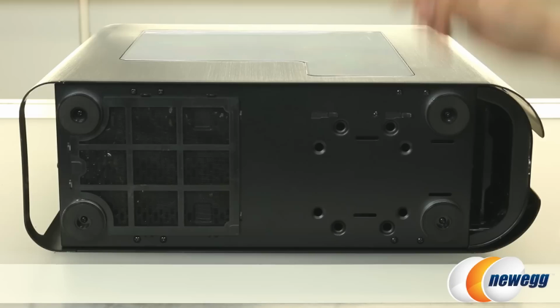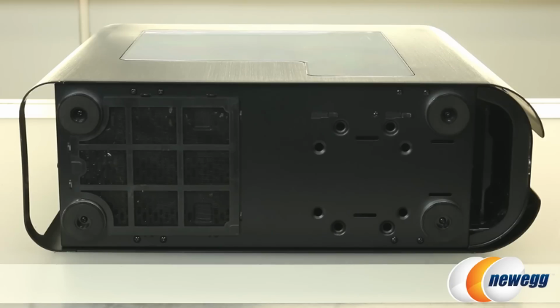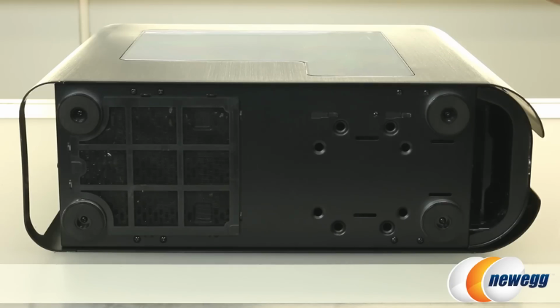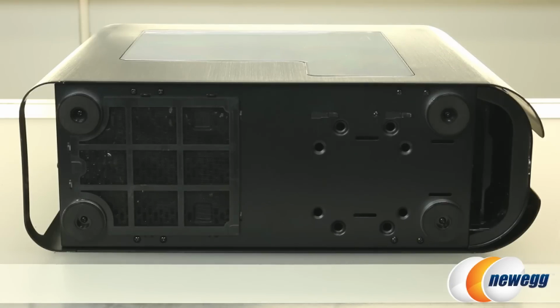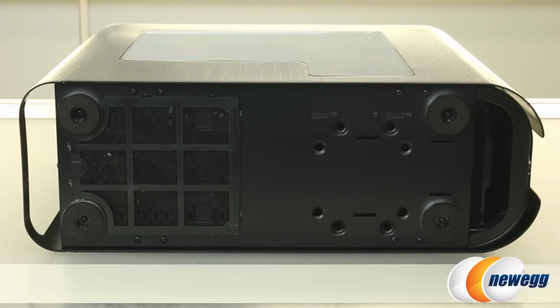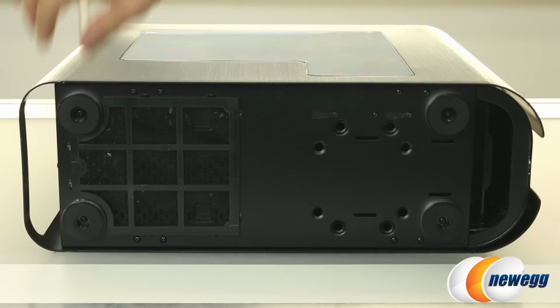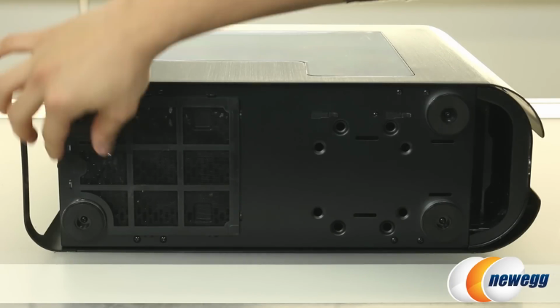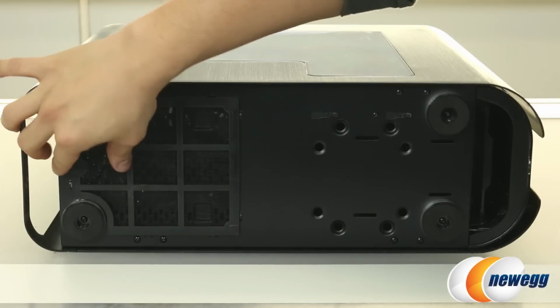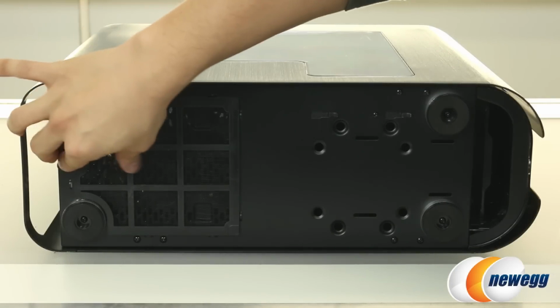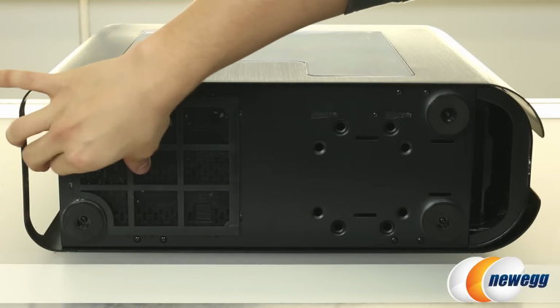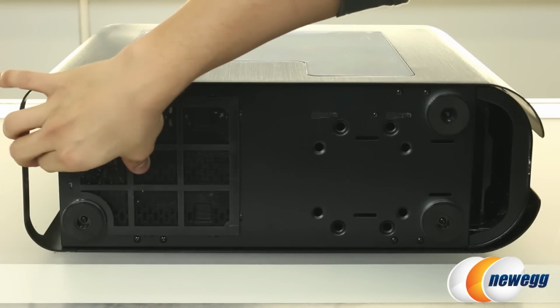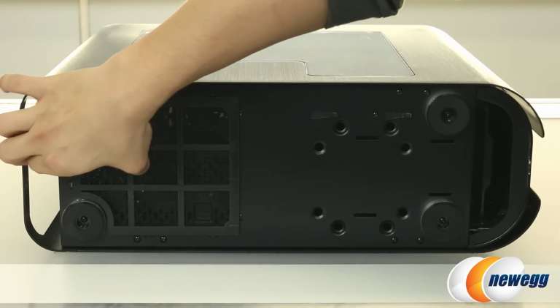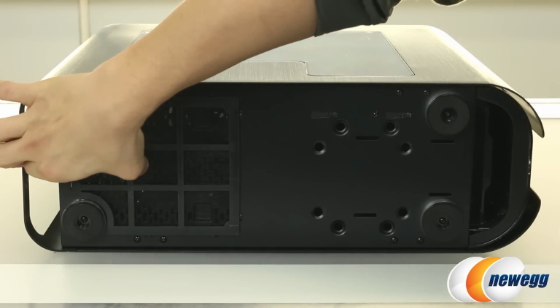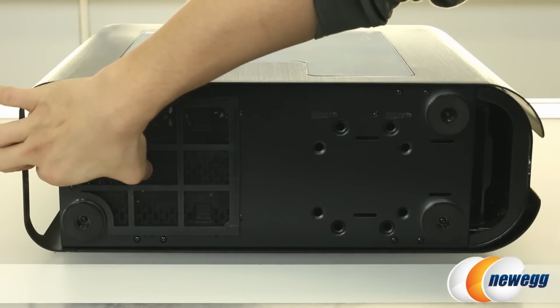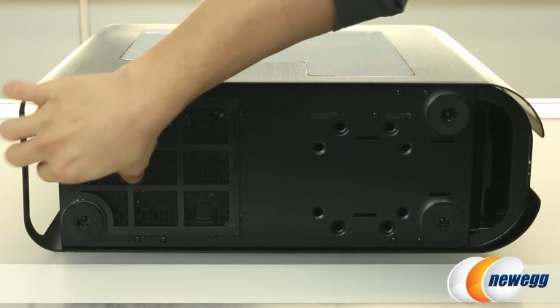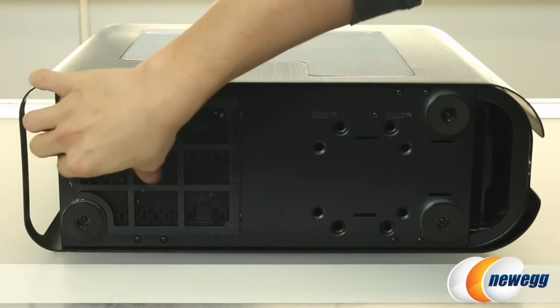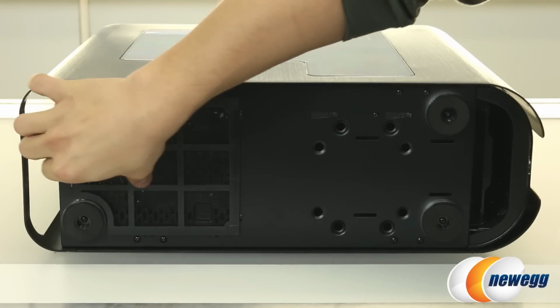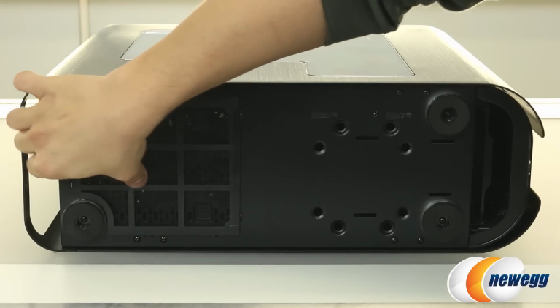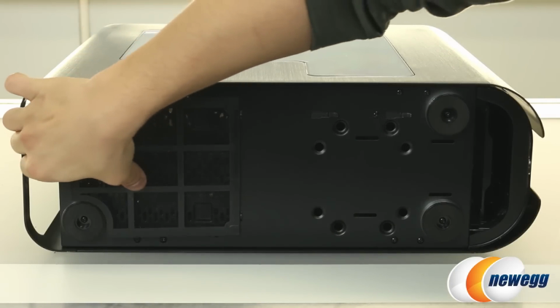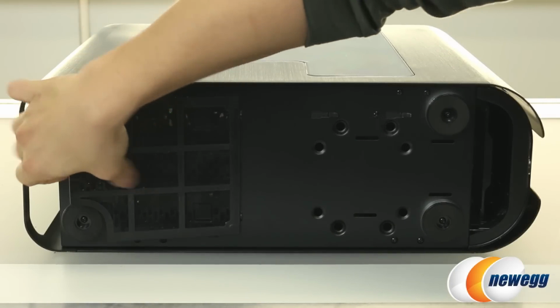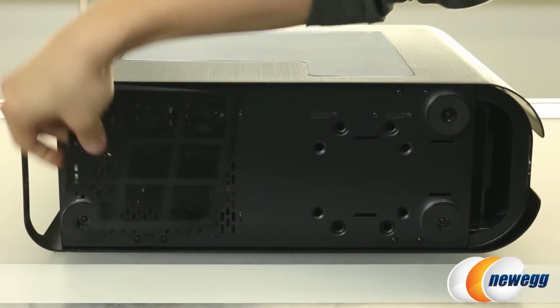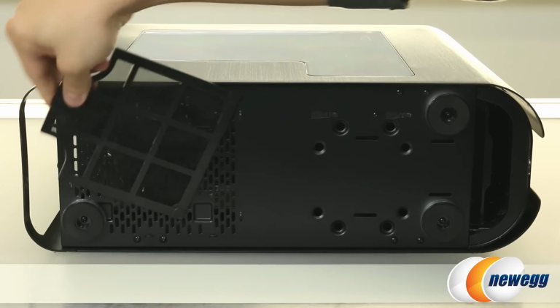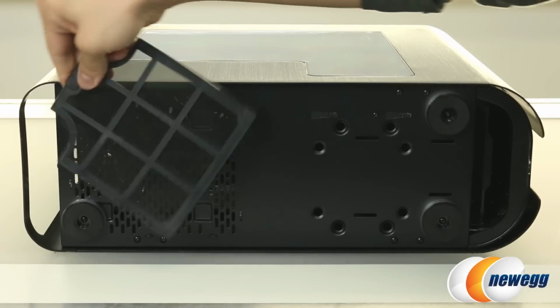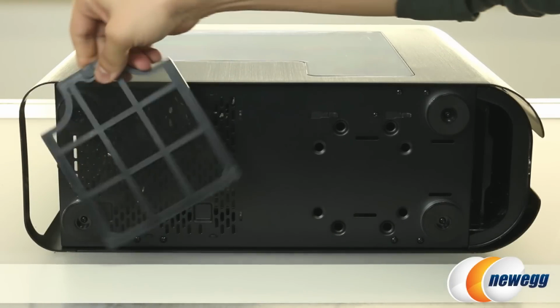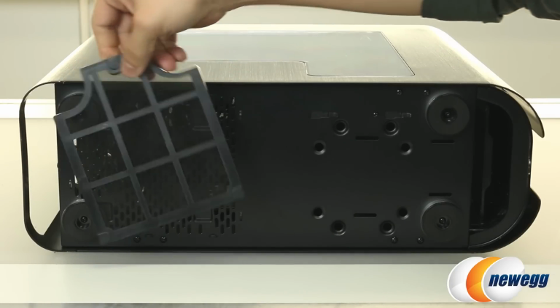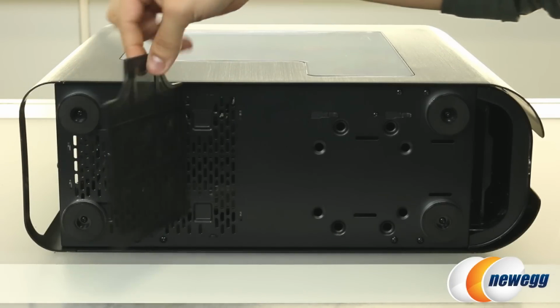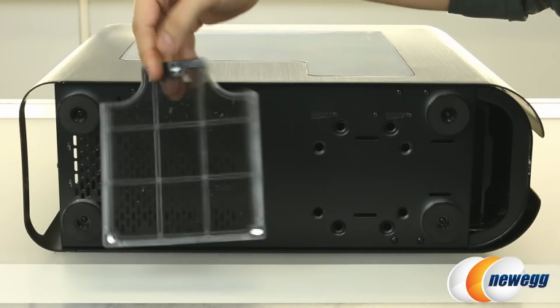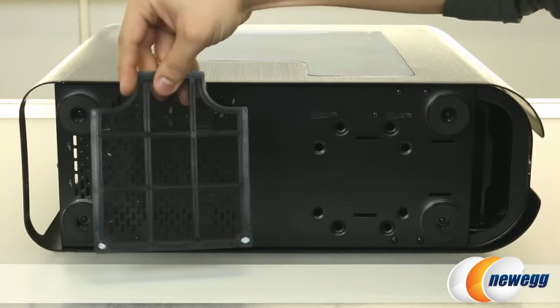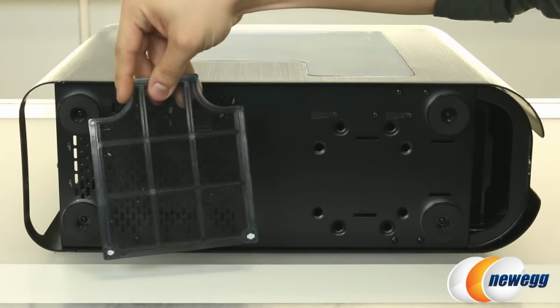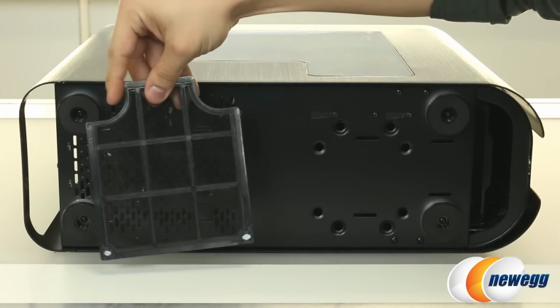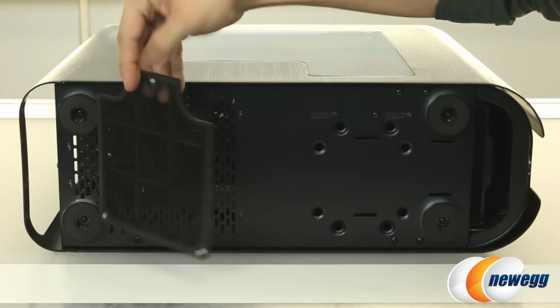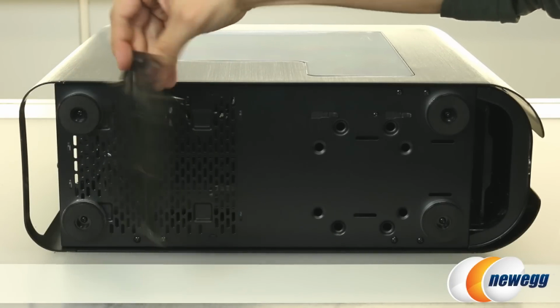And finally, there is a magnetic dust filter for your power supply, which comes off just like that.